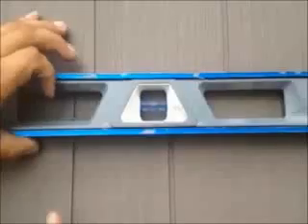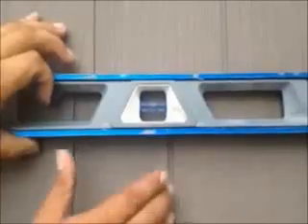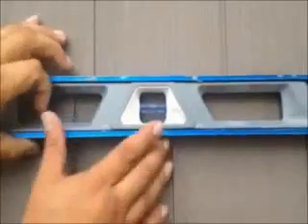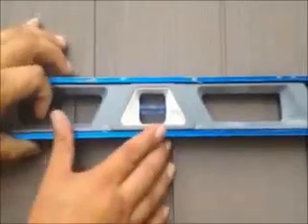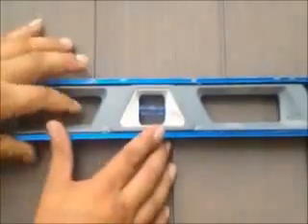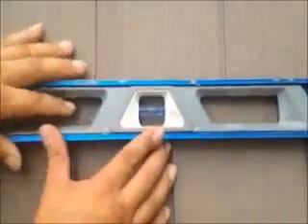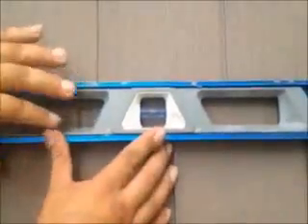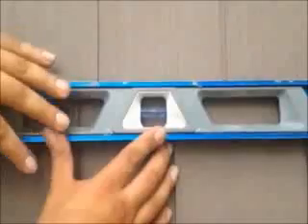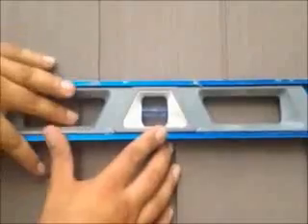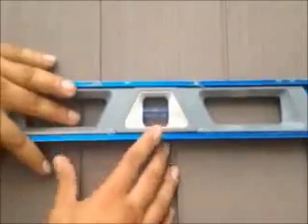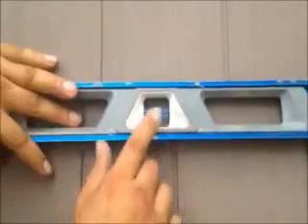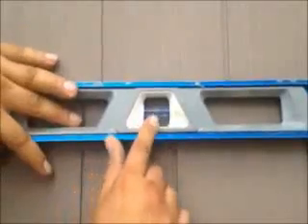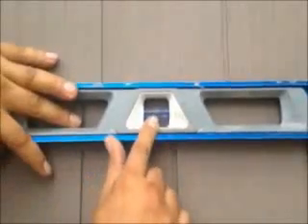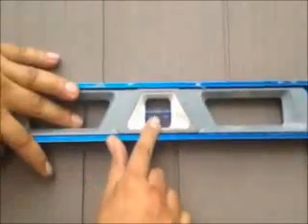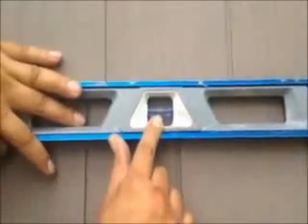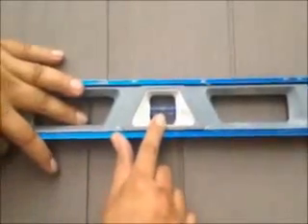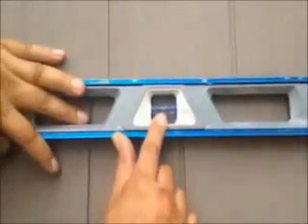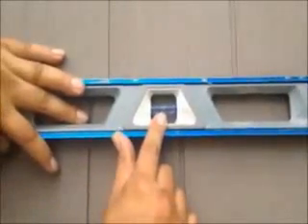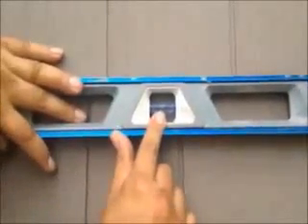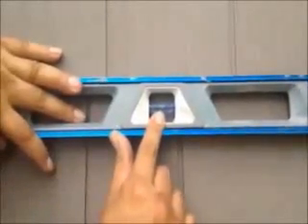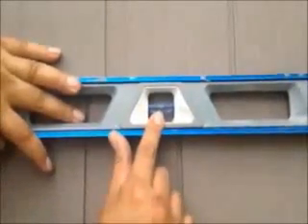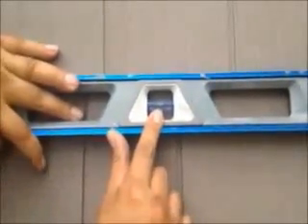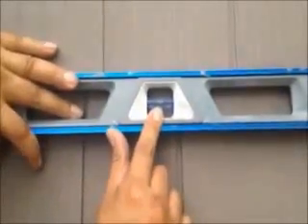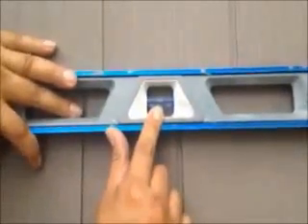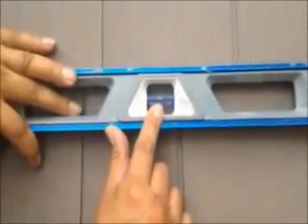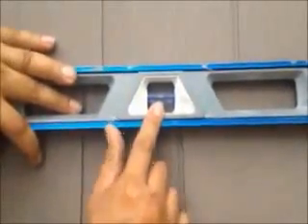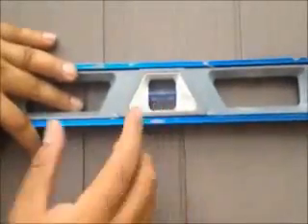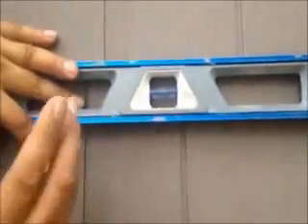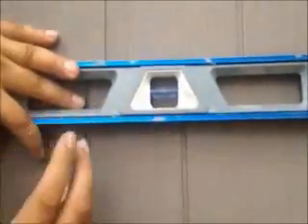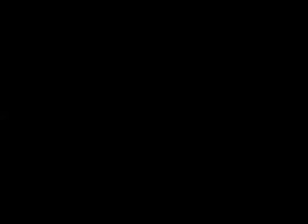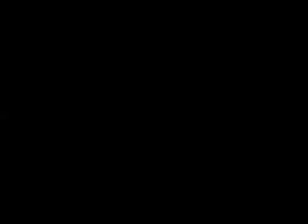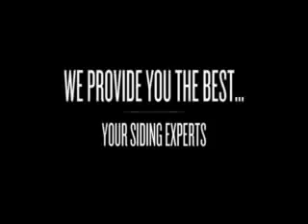You see — that's what you want. That's what you want every course once you've installed.